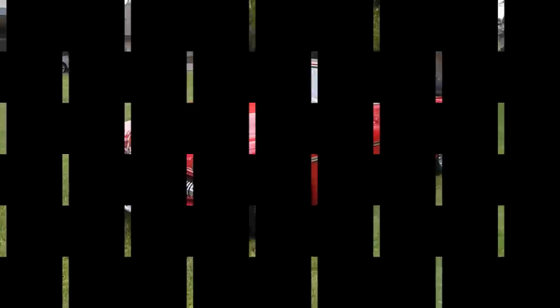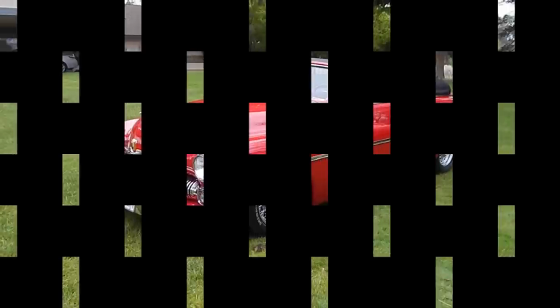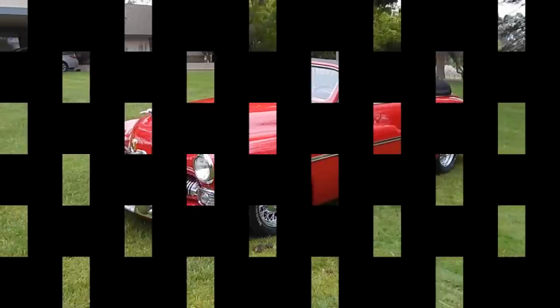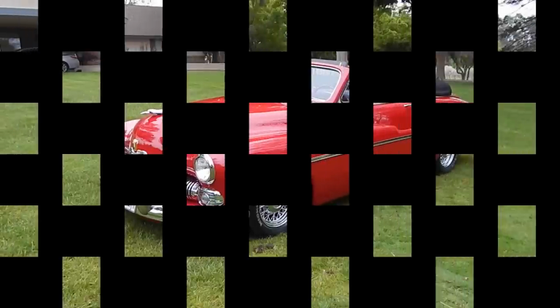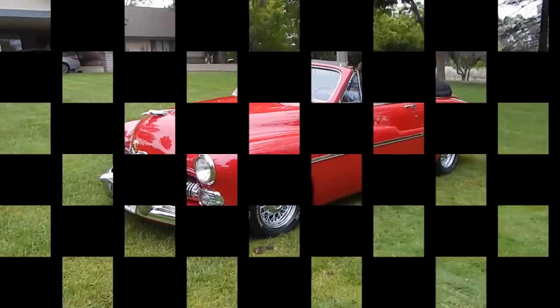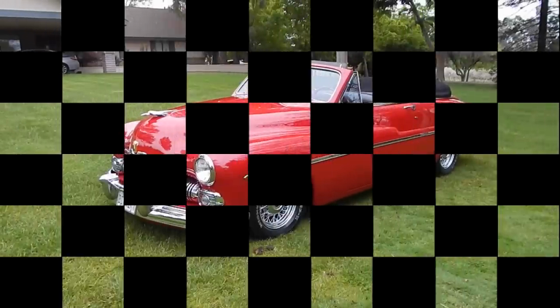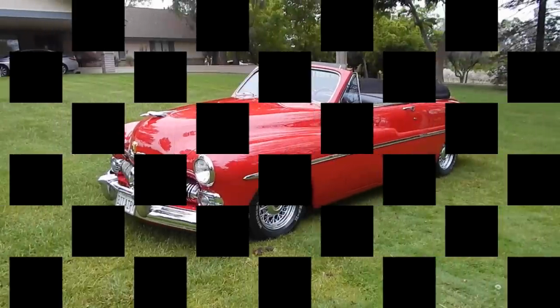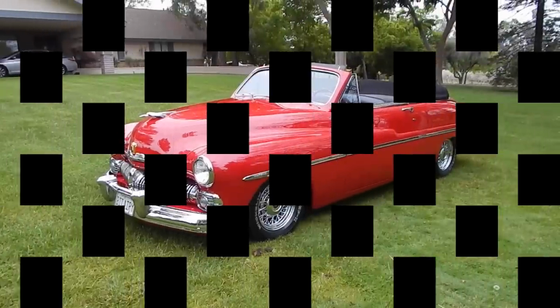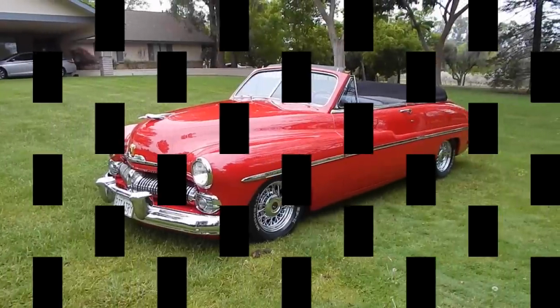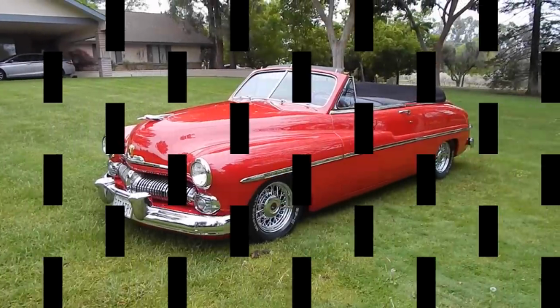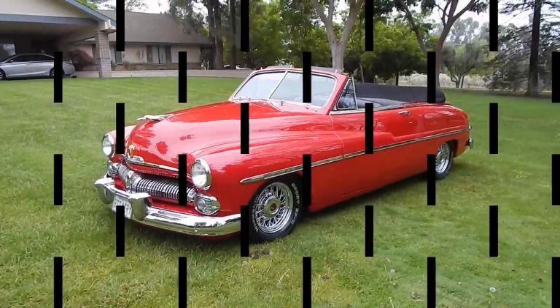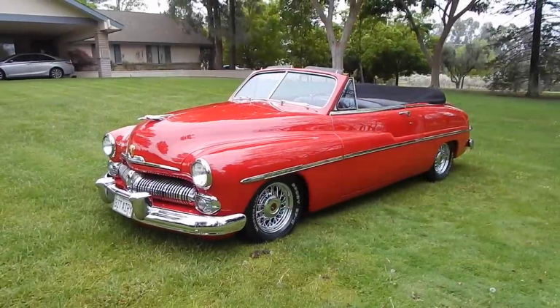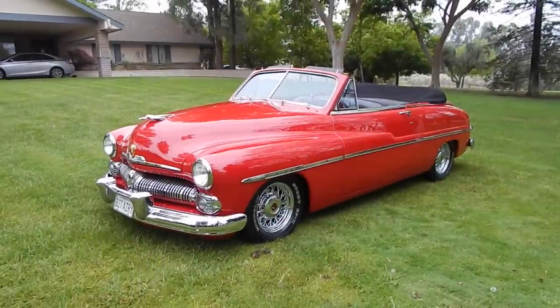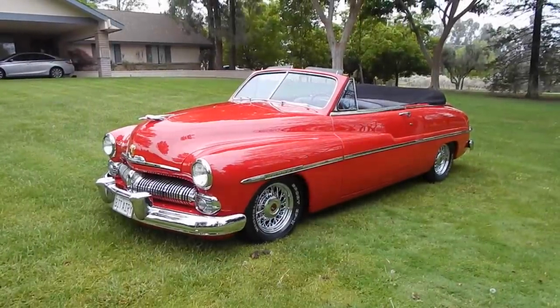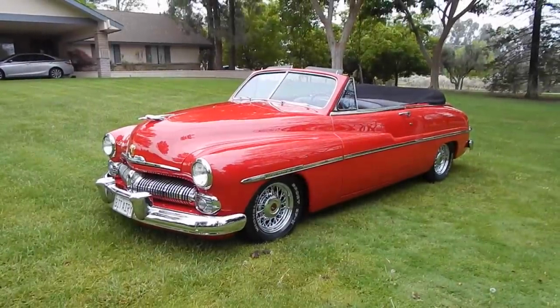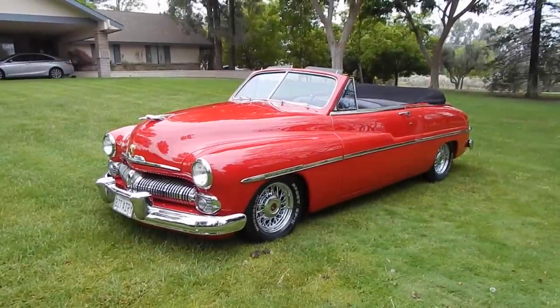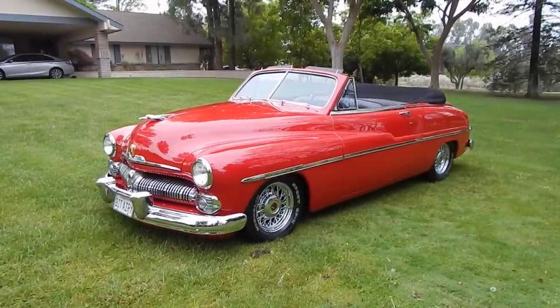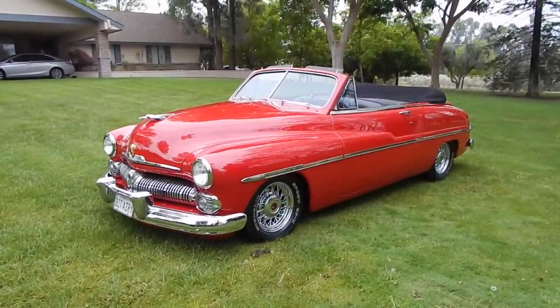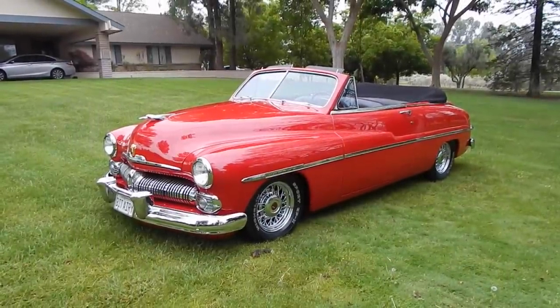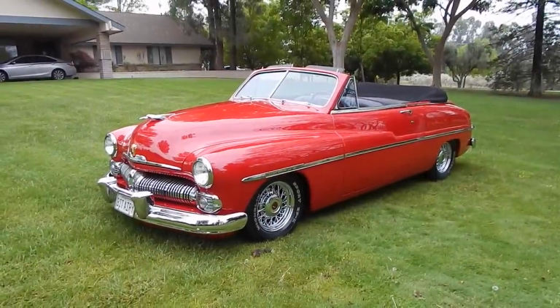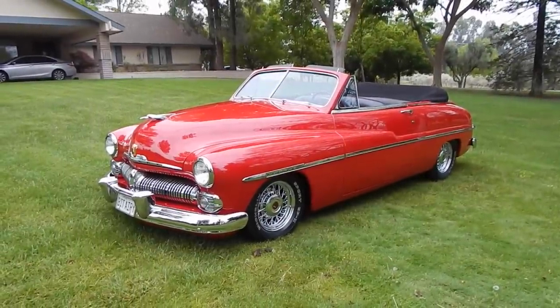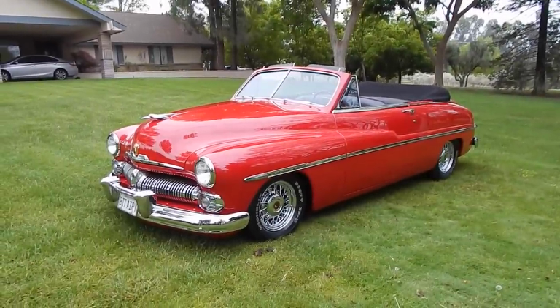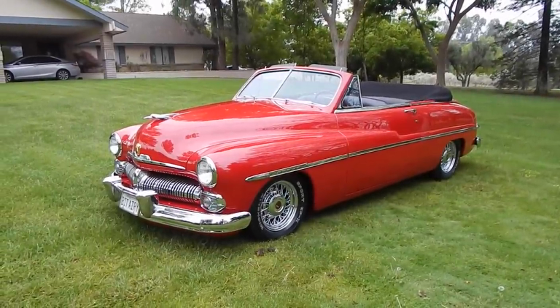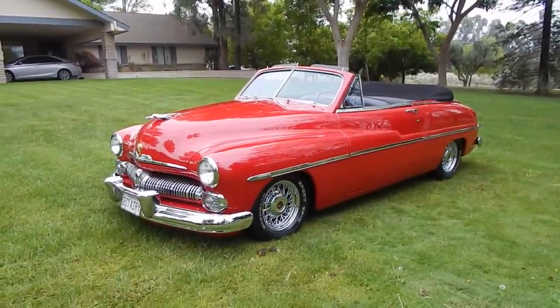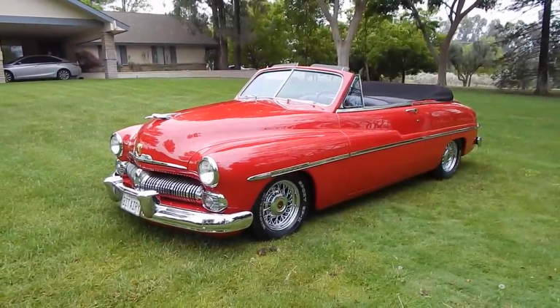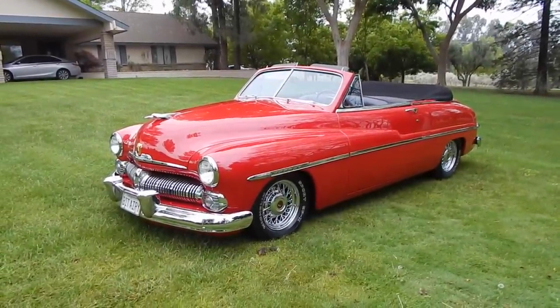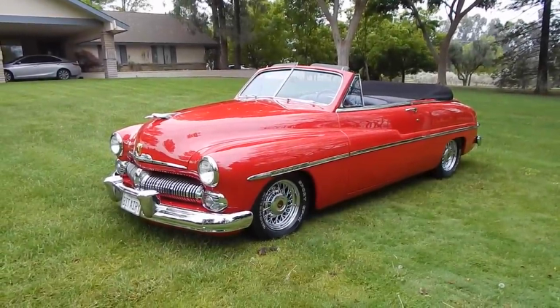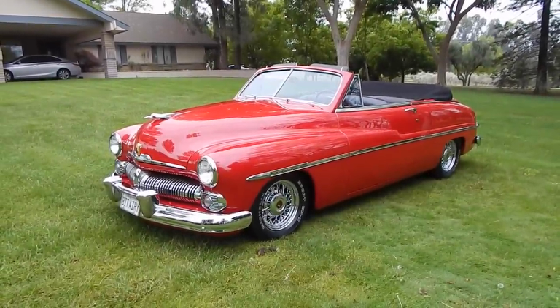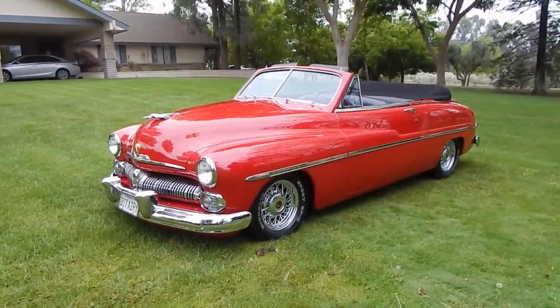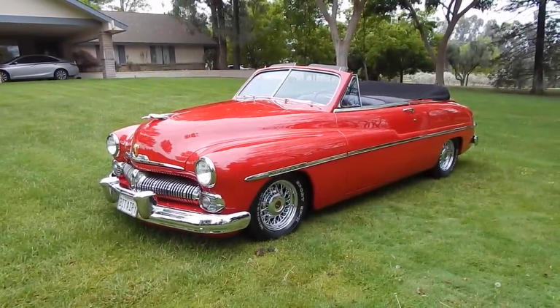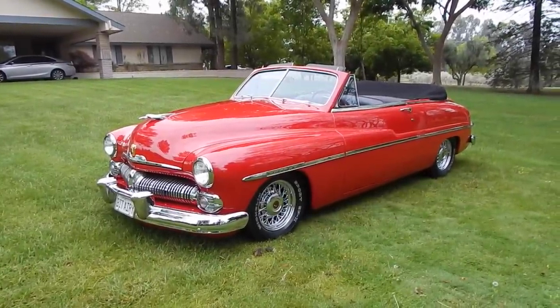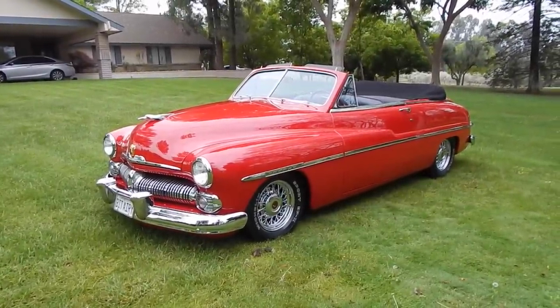All right, here we are on a beautiful morning in Fresno, California. Slight overcast, perfect for the day.